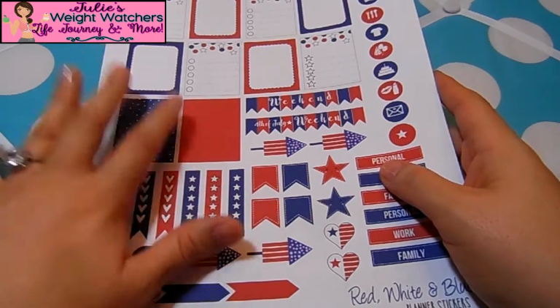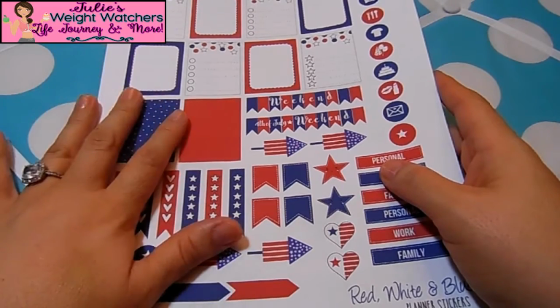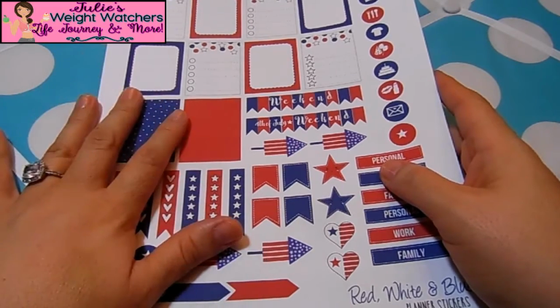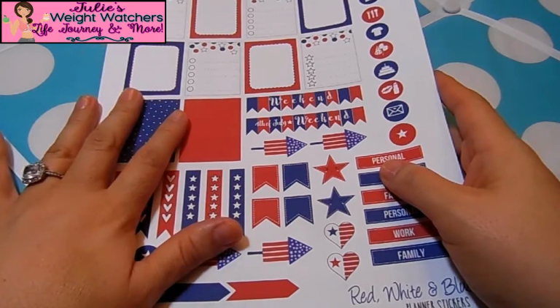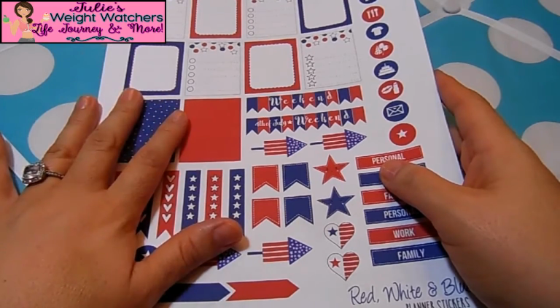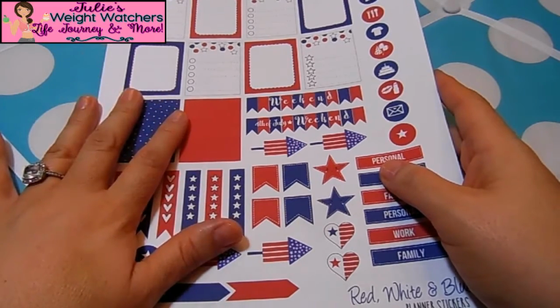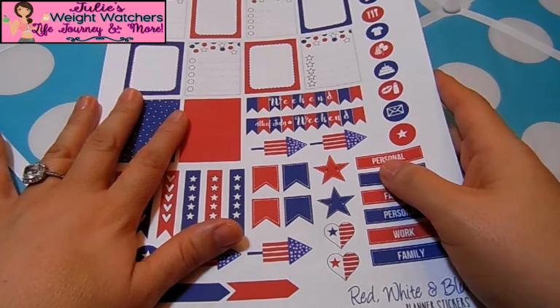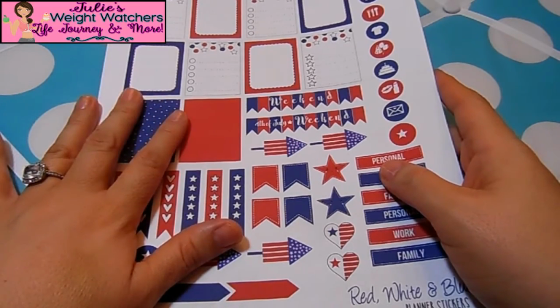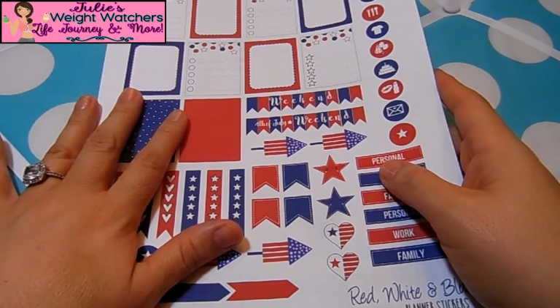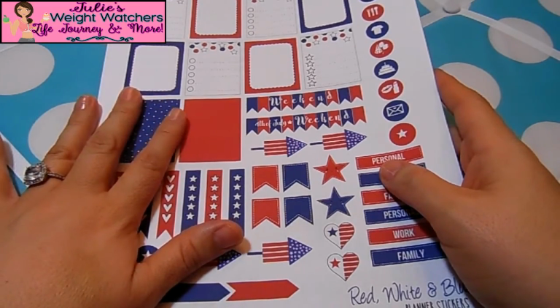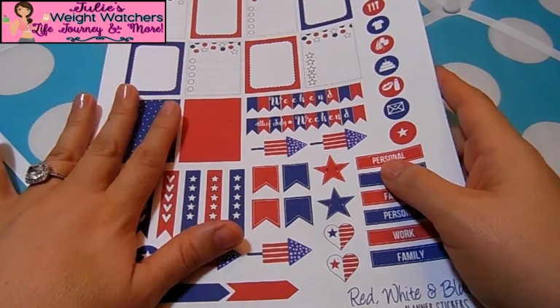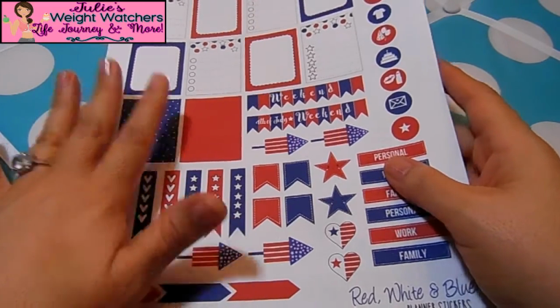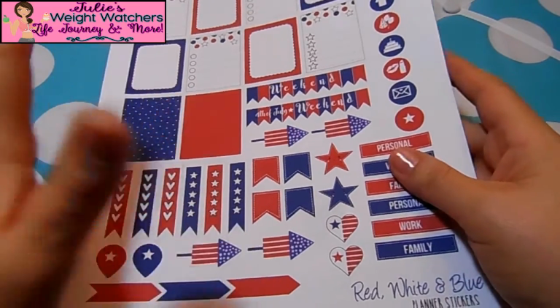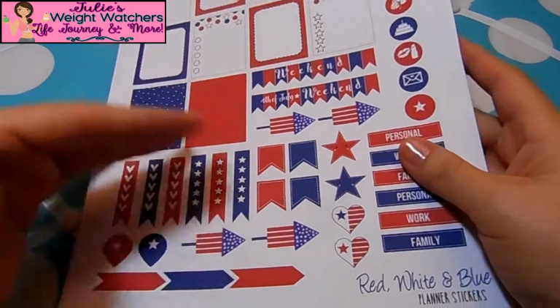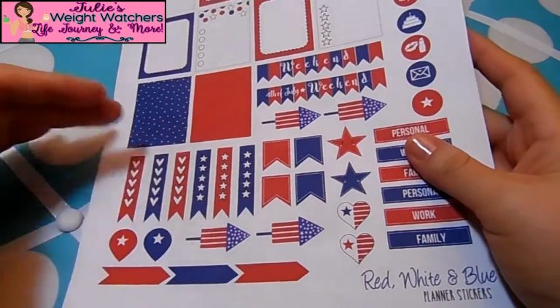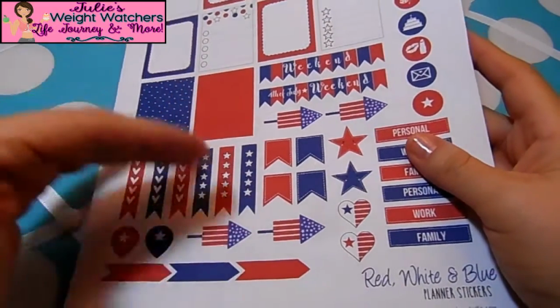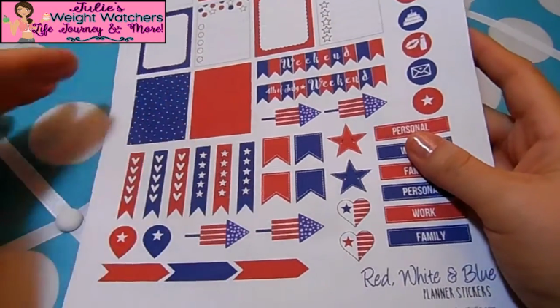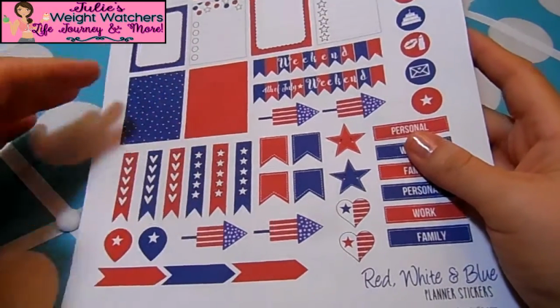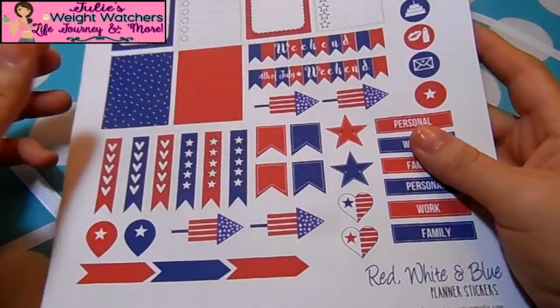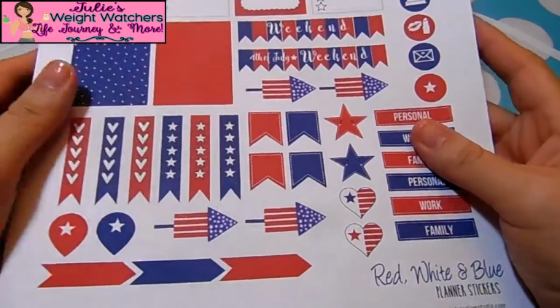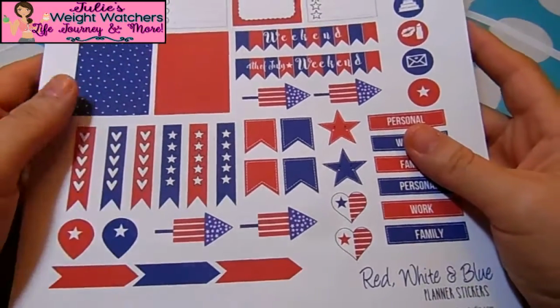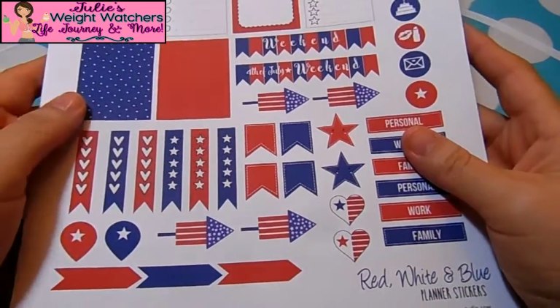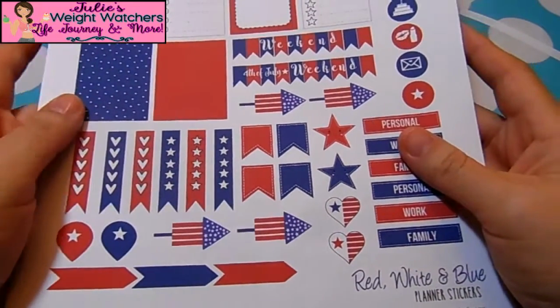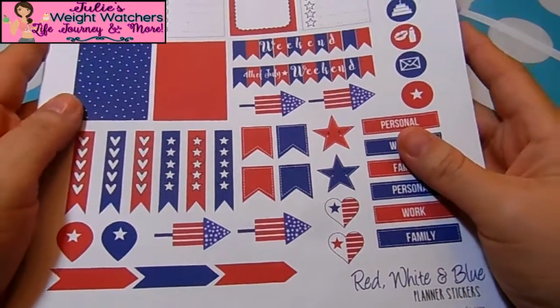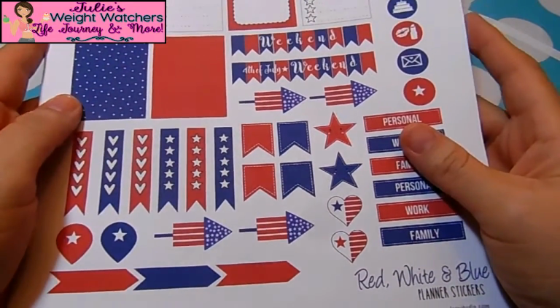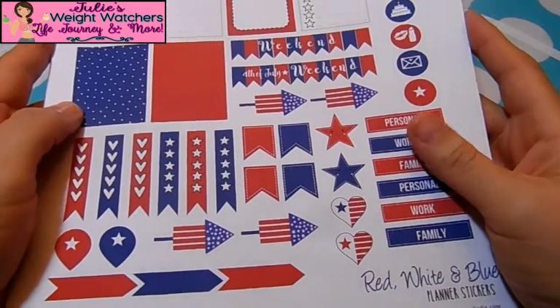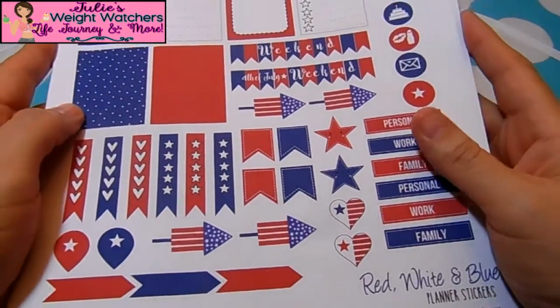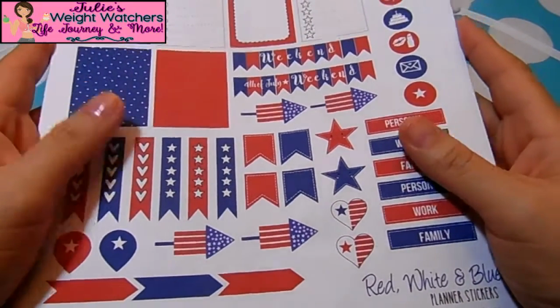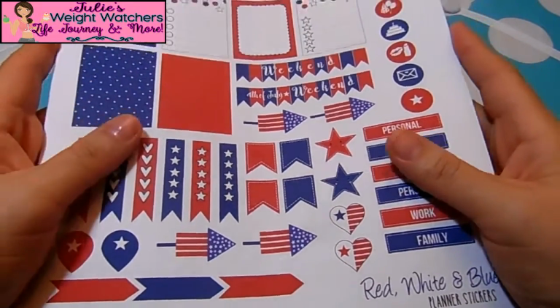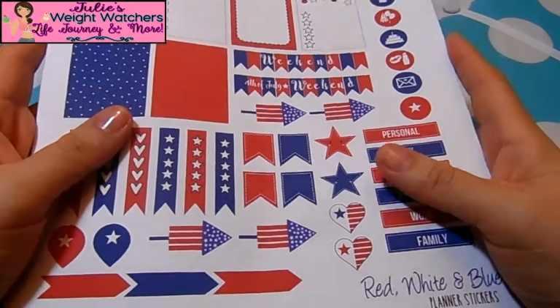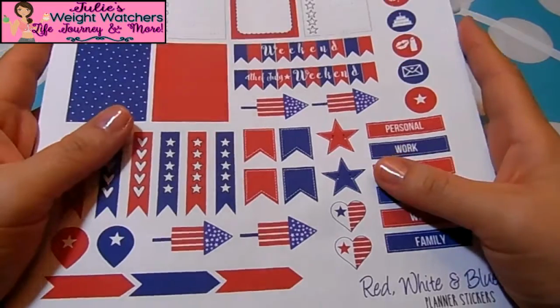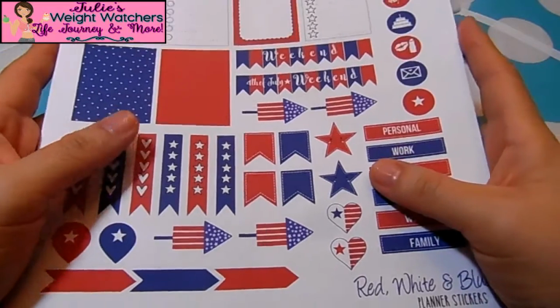So now I'm going to go ahead and get started. I'm going to cut out all the stickers I need and plan my week.